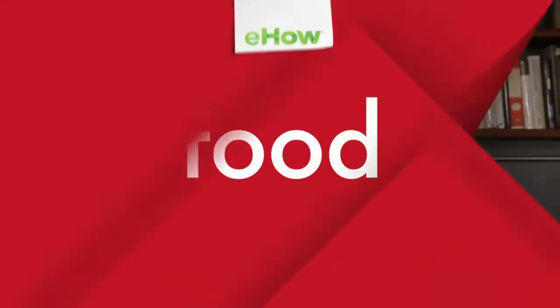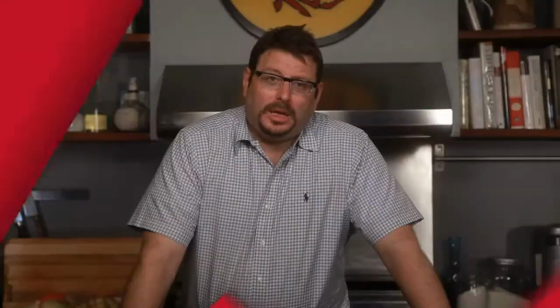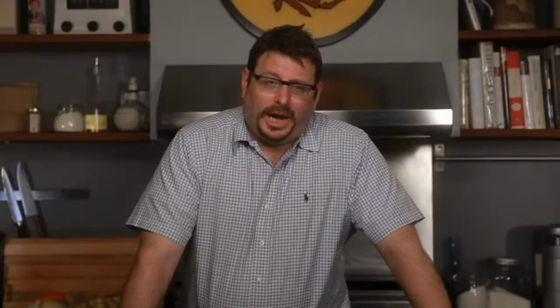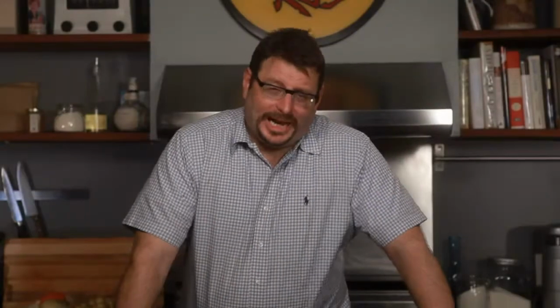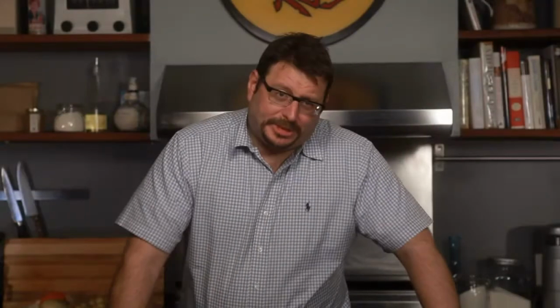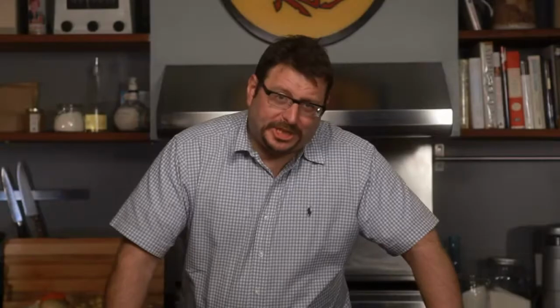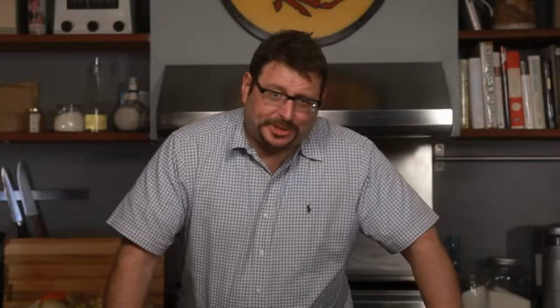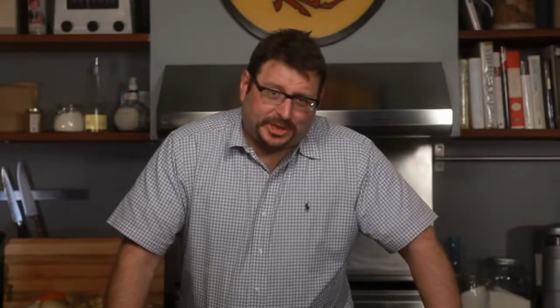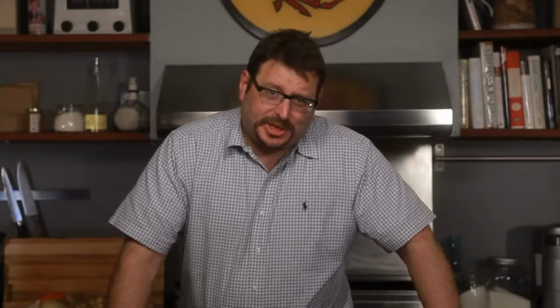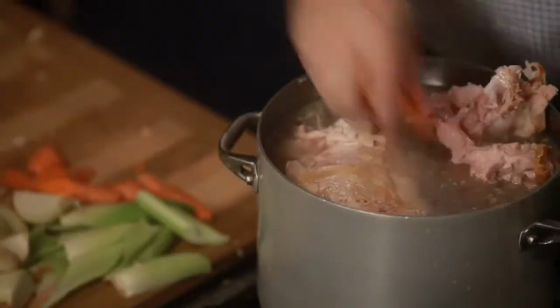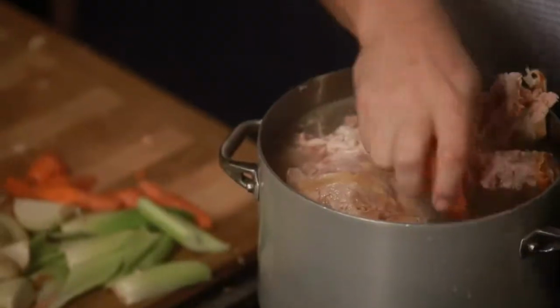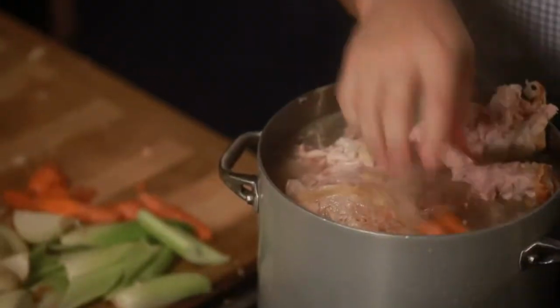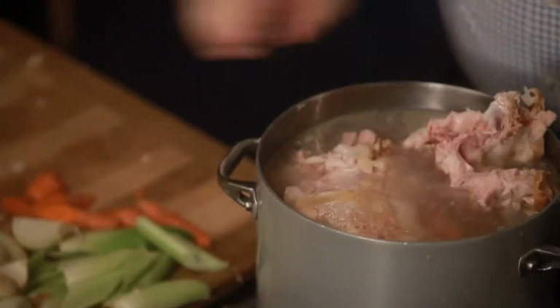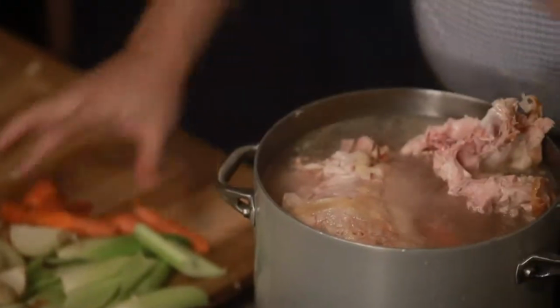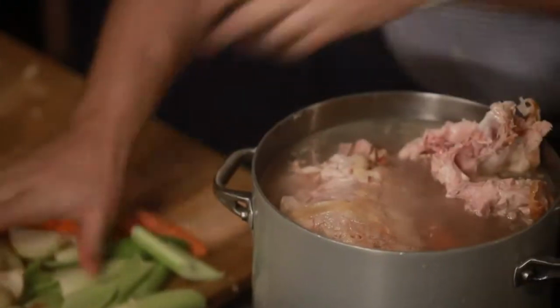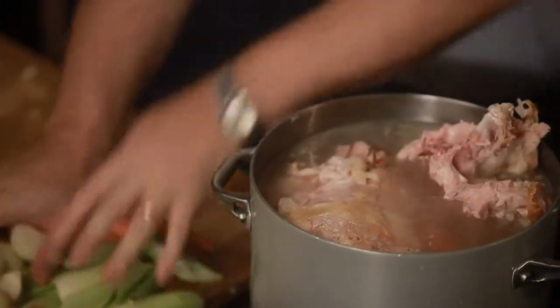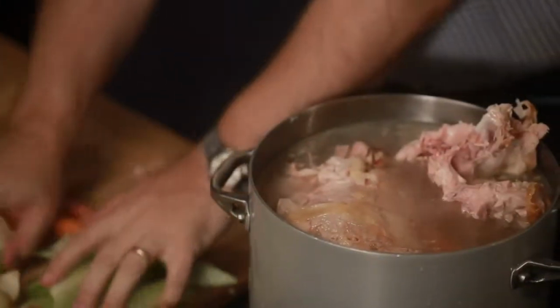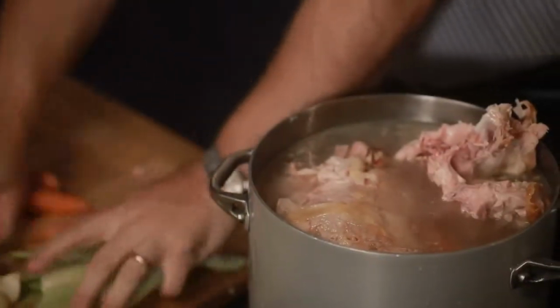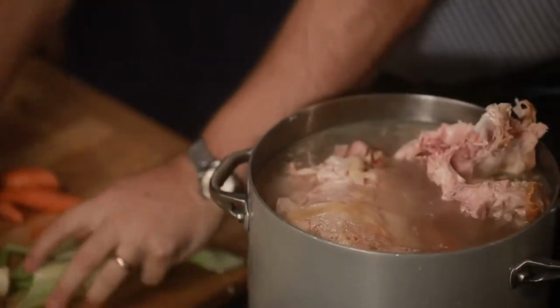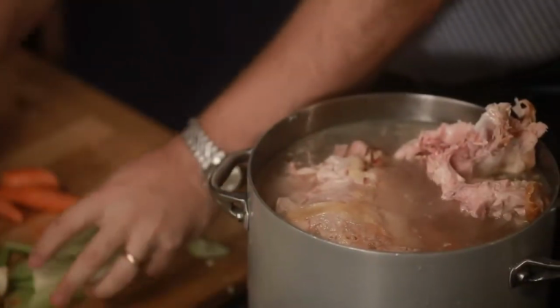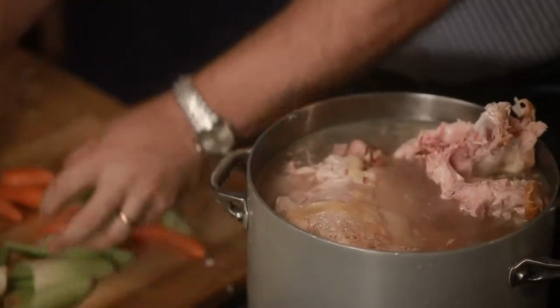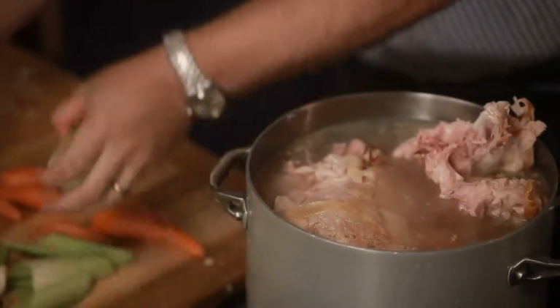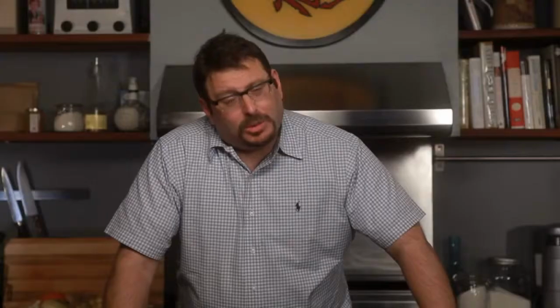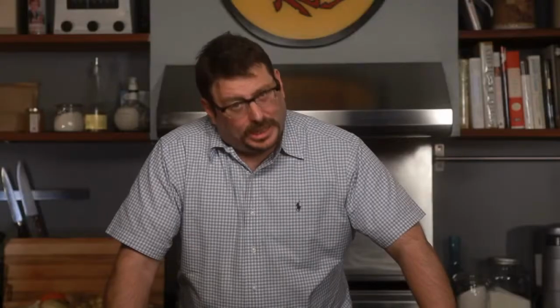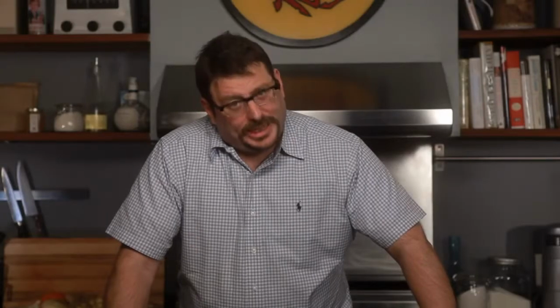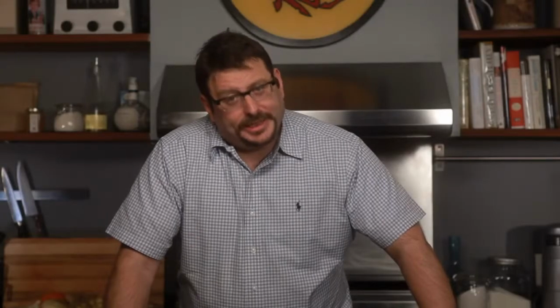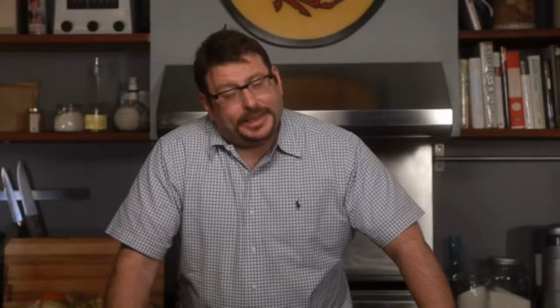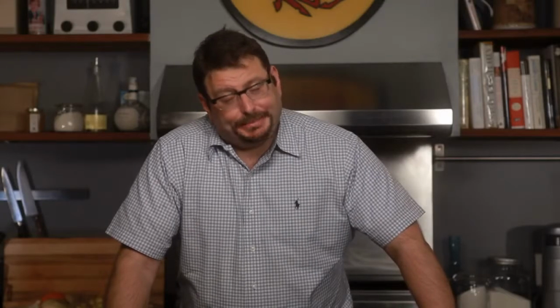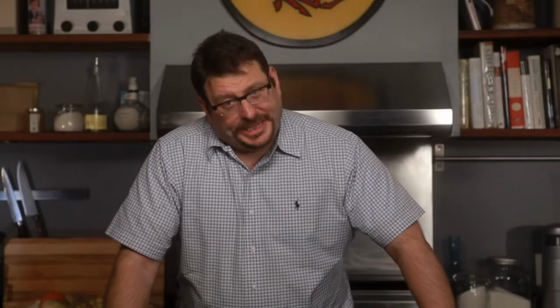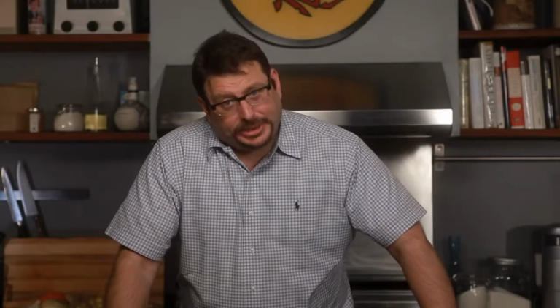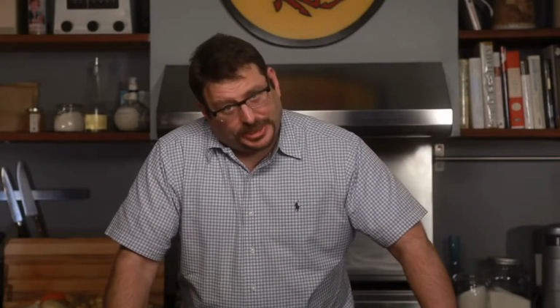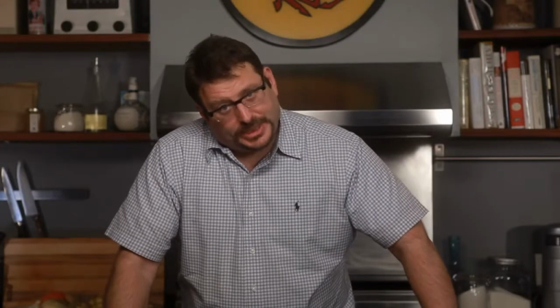Hi, I'm Josh Ozersky, and this is eHow.com, where I am making turkey stock.